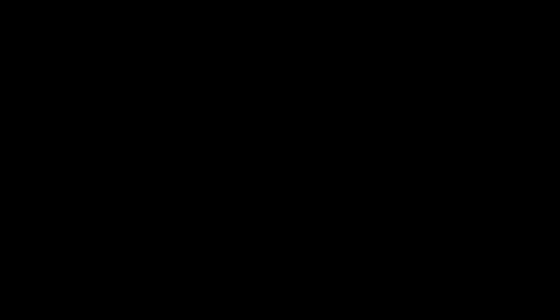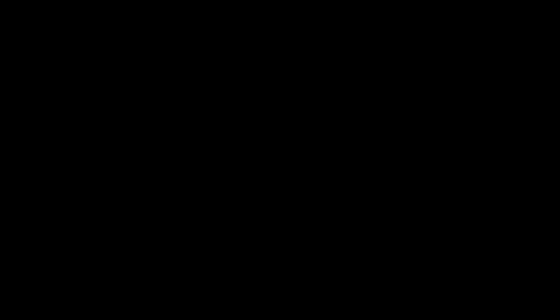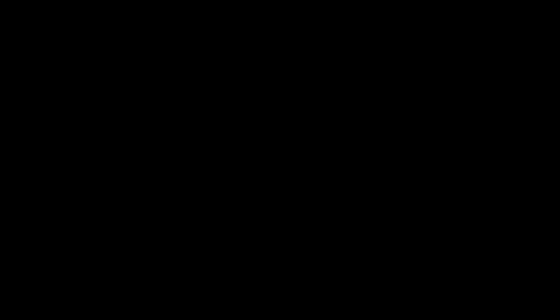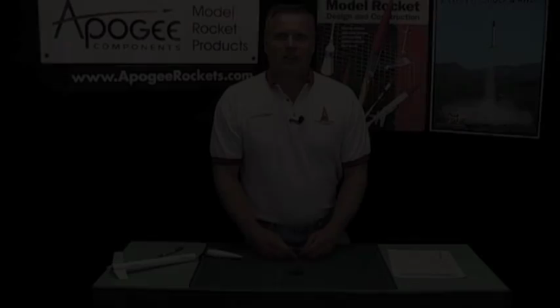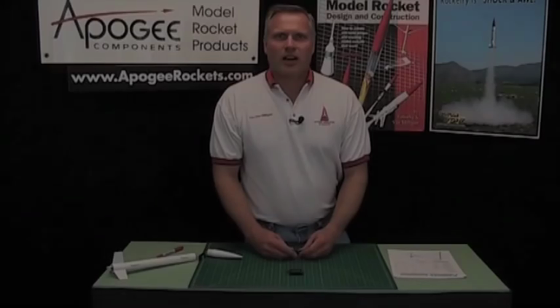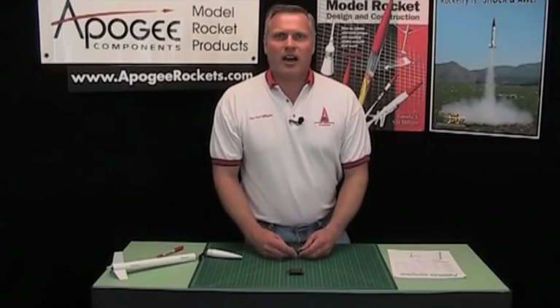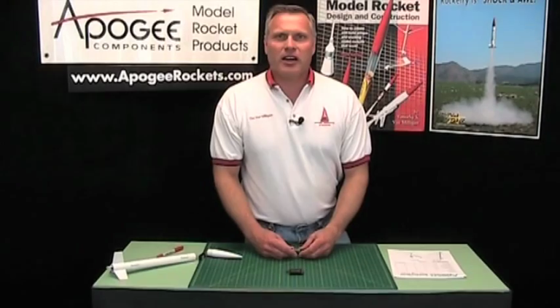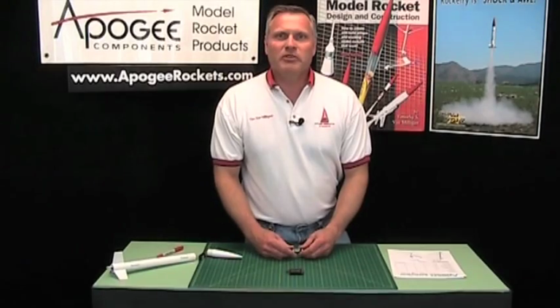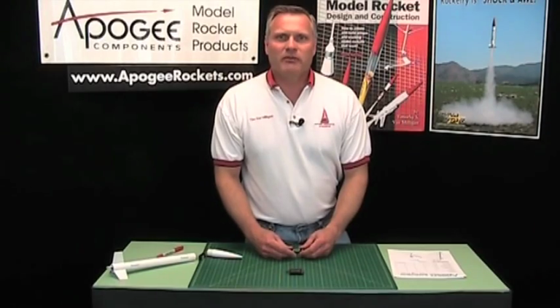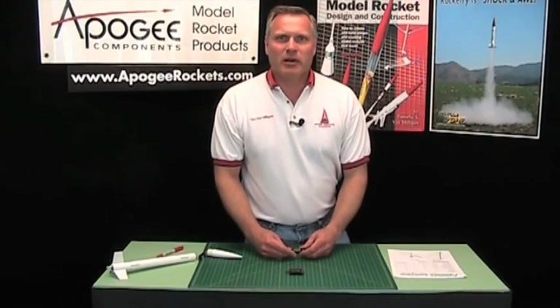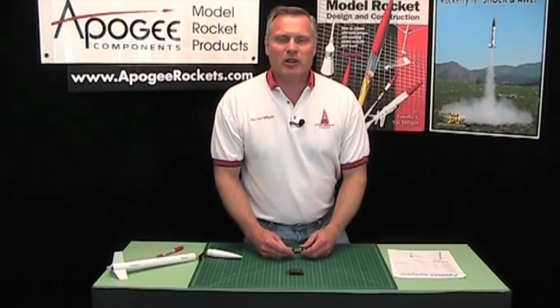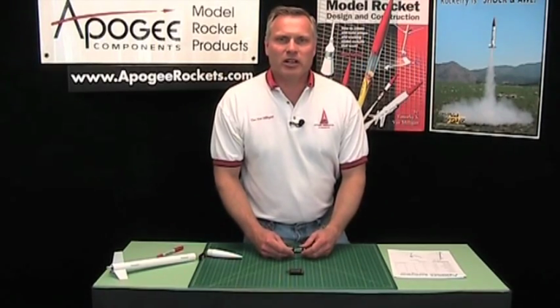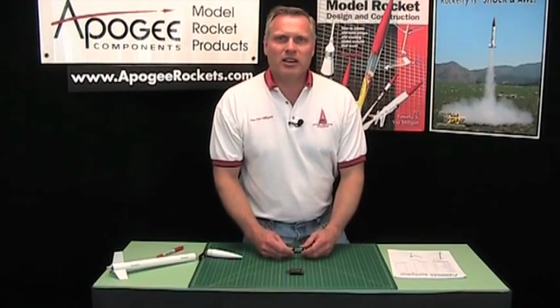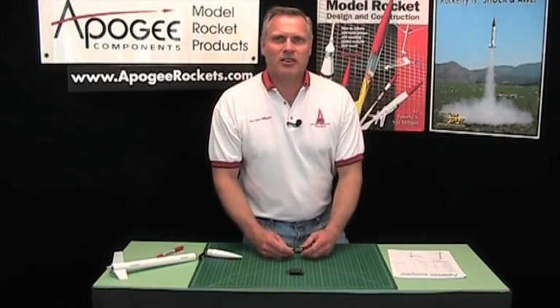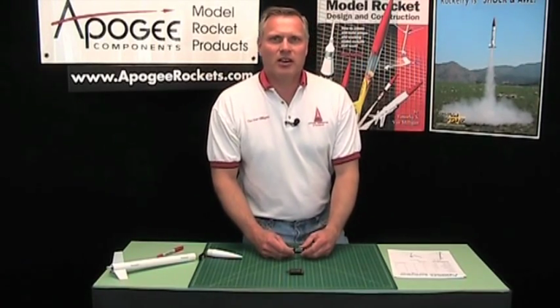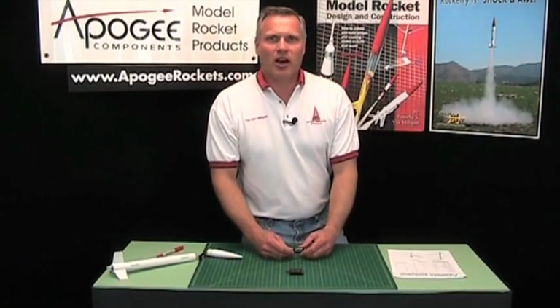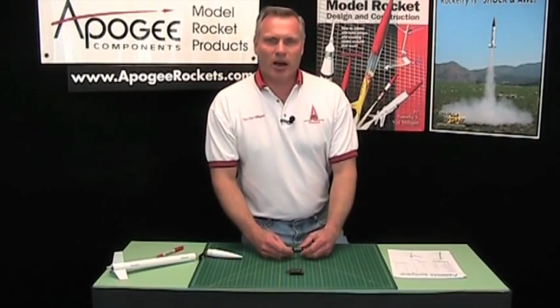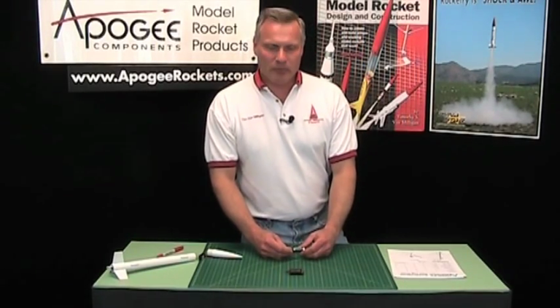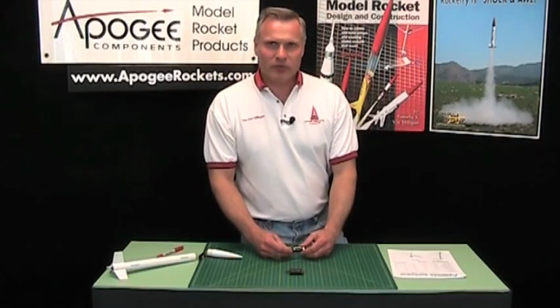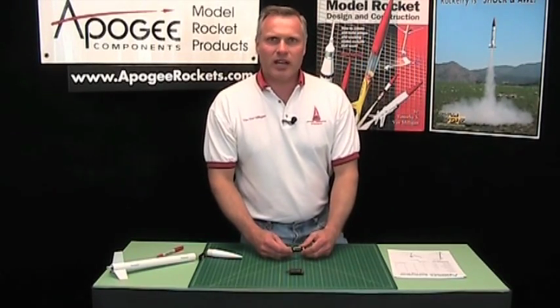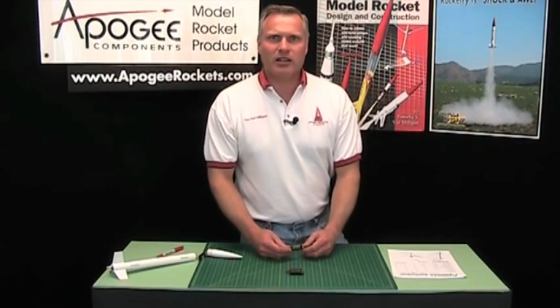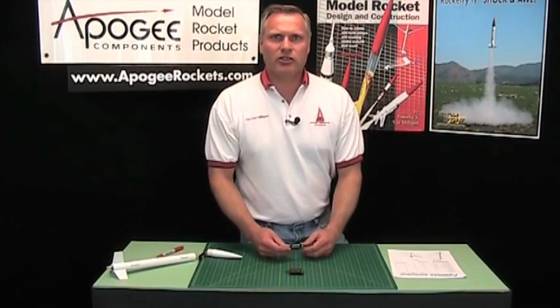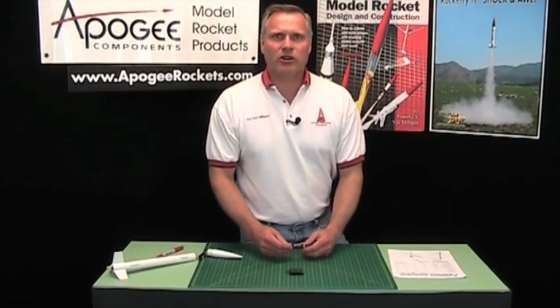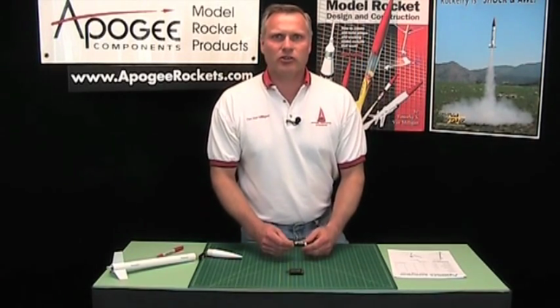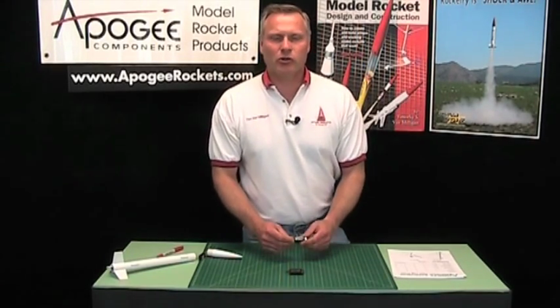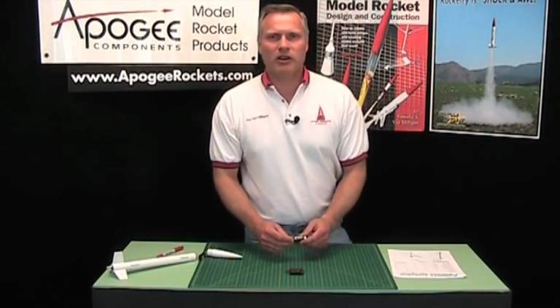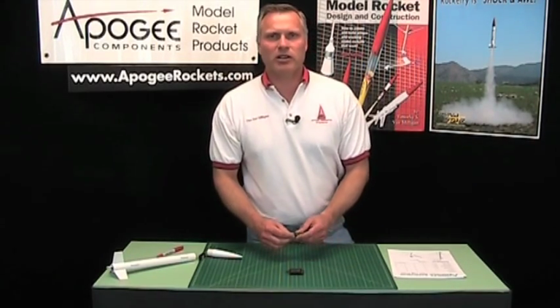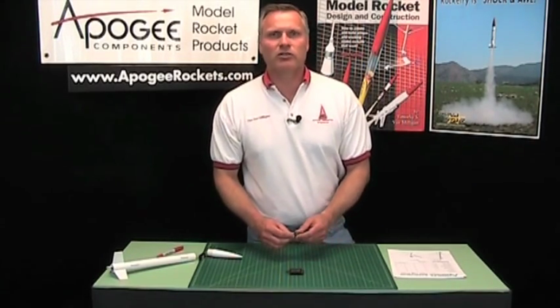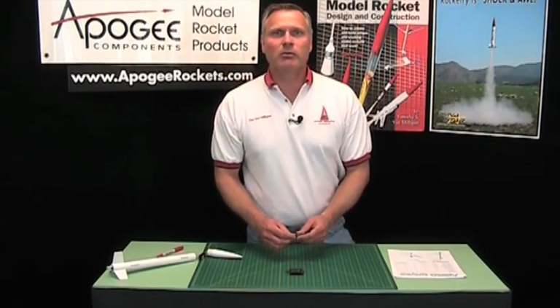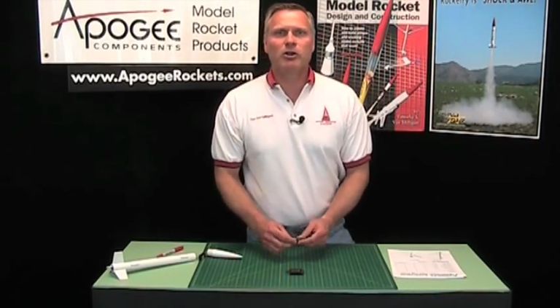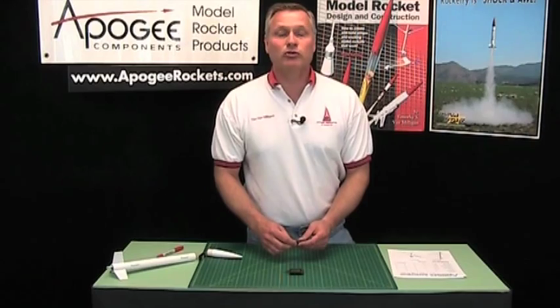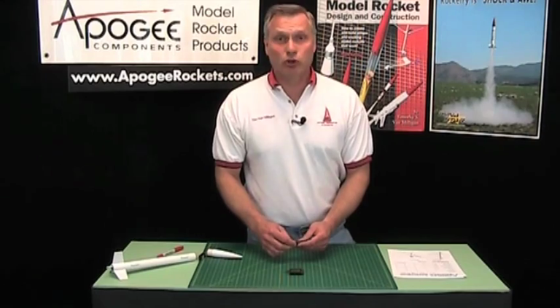Hi, I'm Tim Van Melgen. Today I'd like to talk to you about the Altimeter 2.